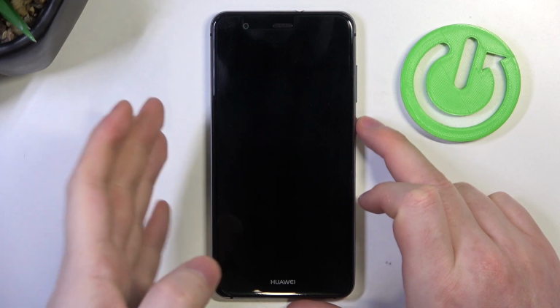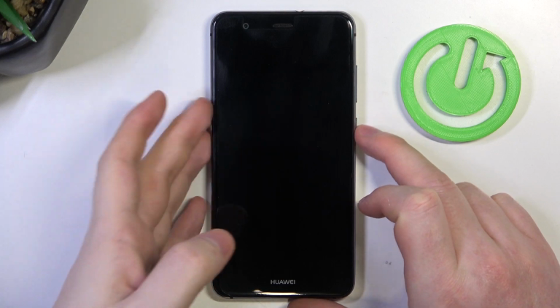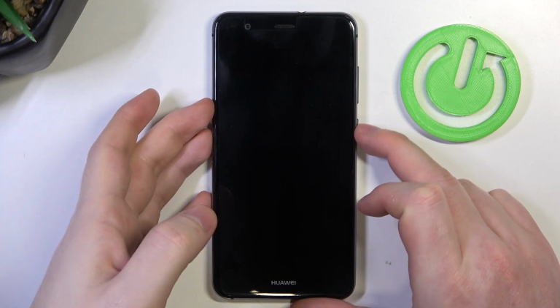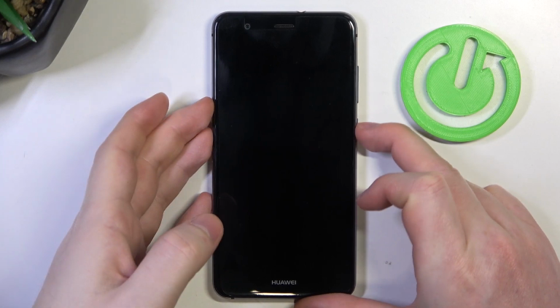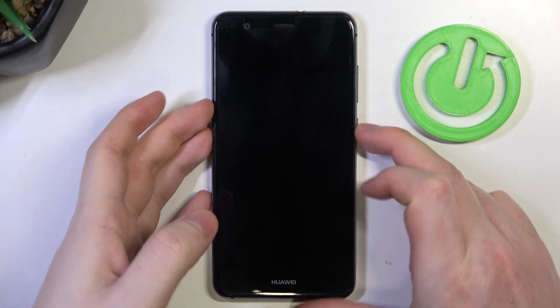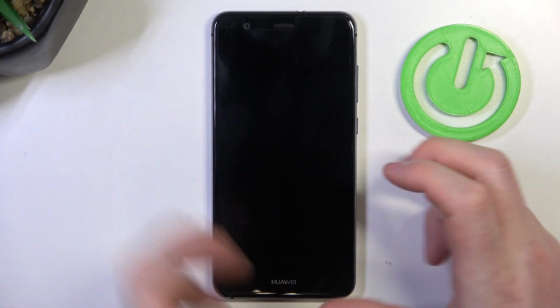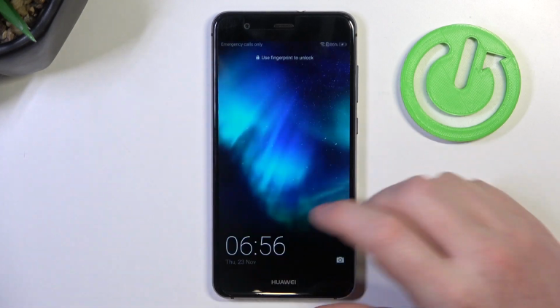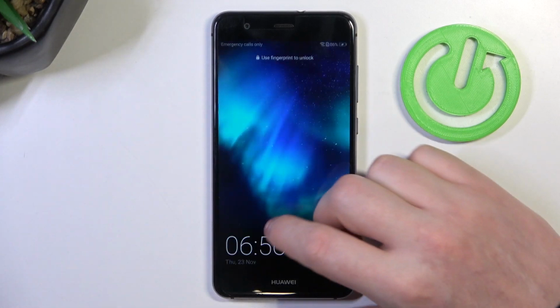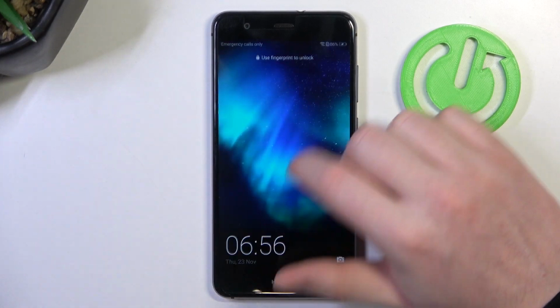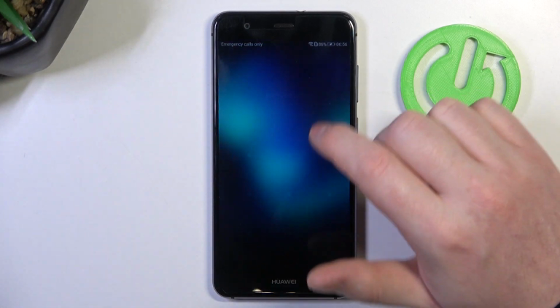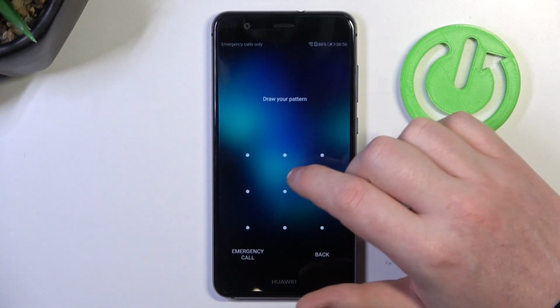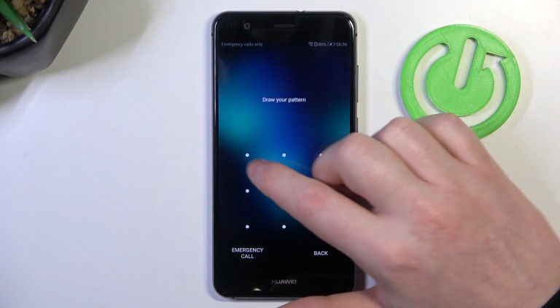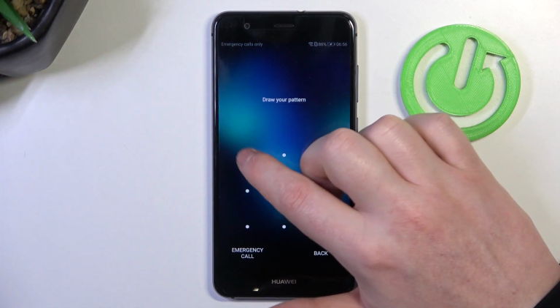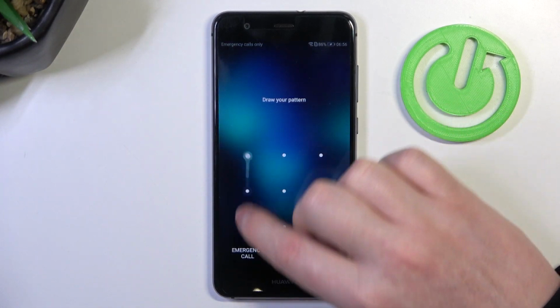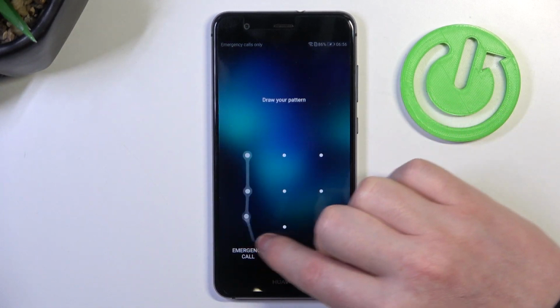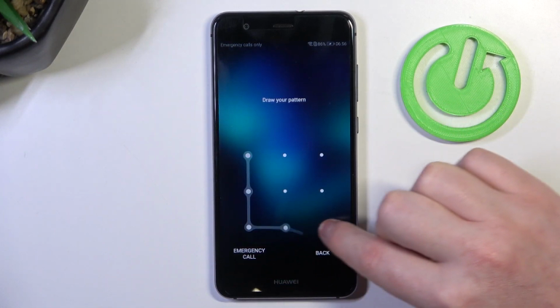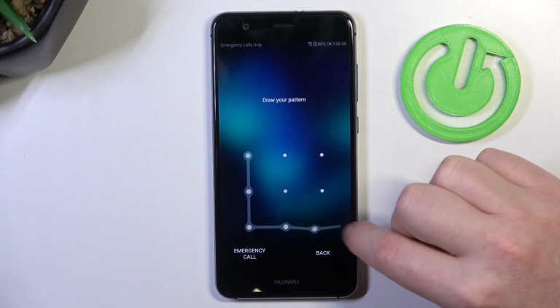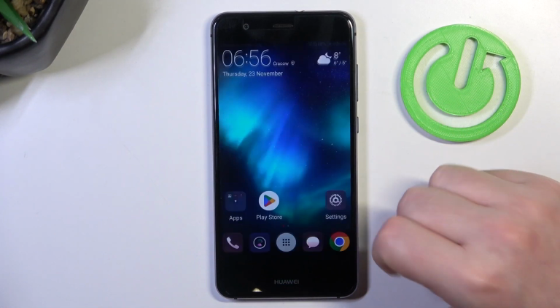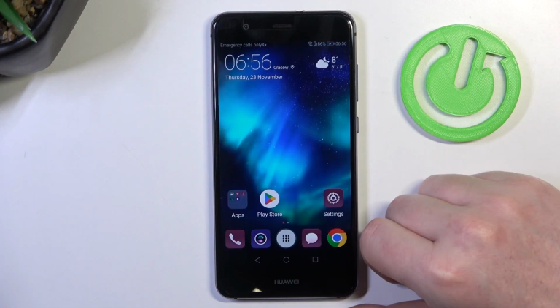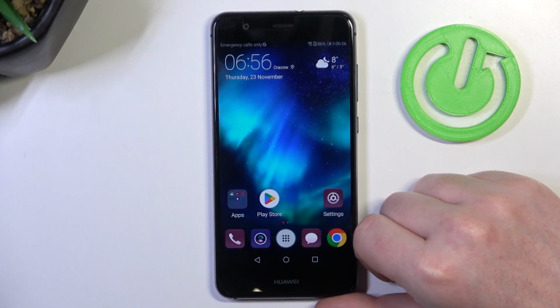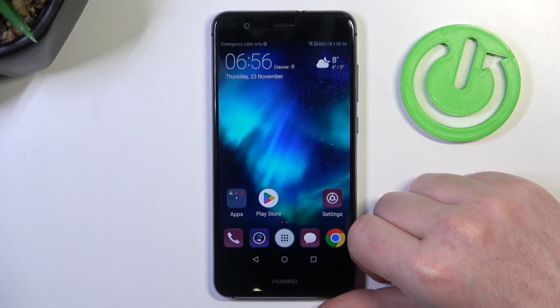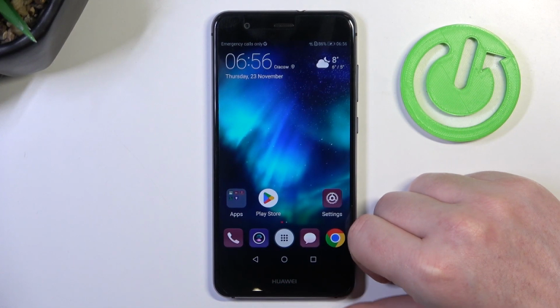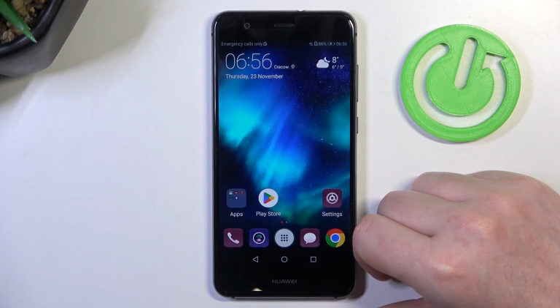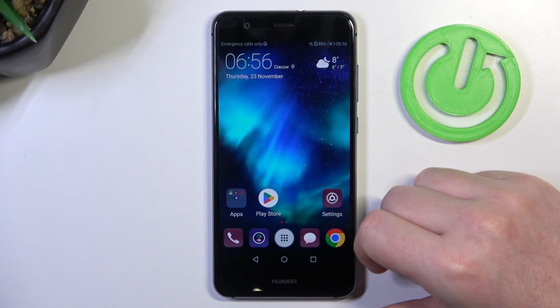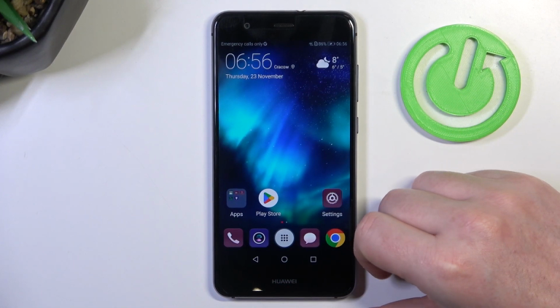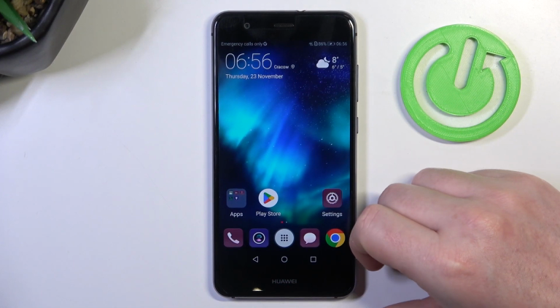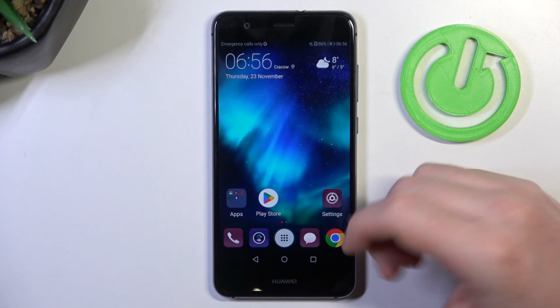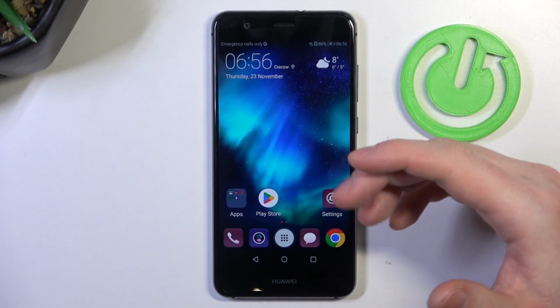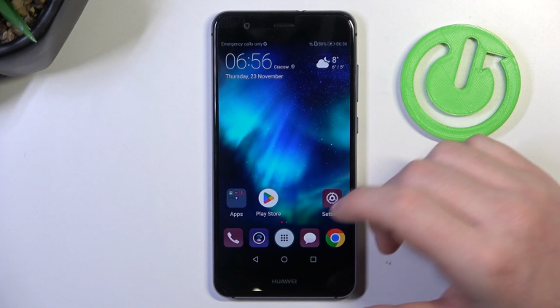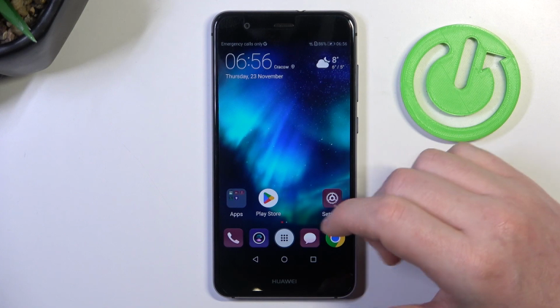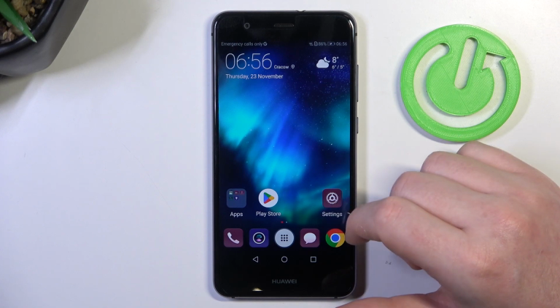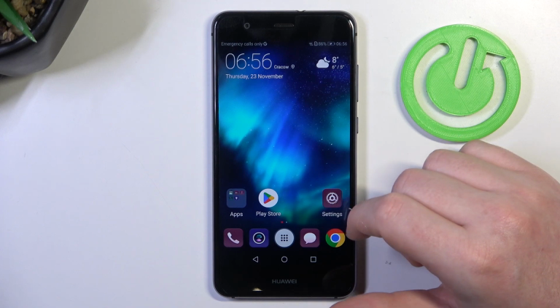Hello! In this video I want to show you how to set up Huawei P10 Lite for a senior person.